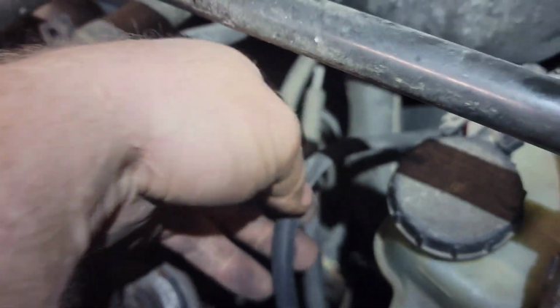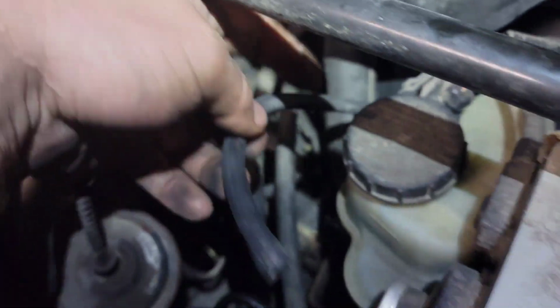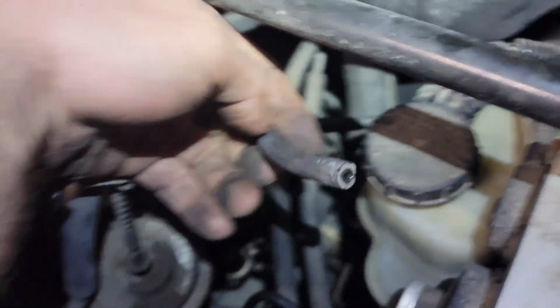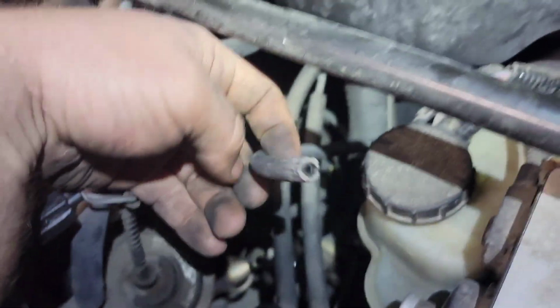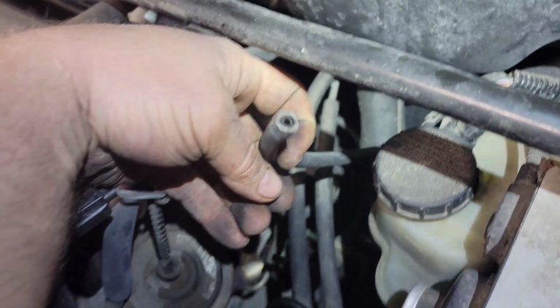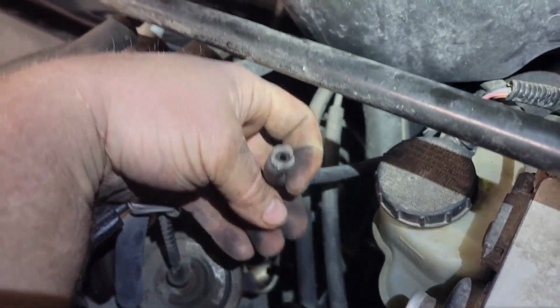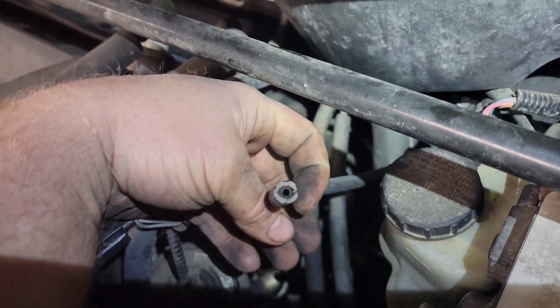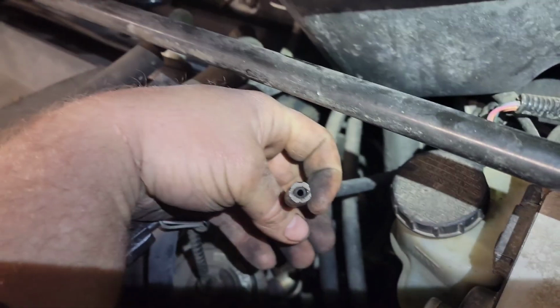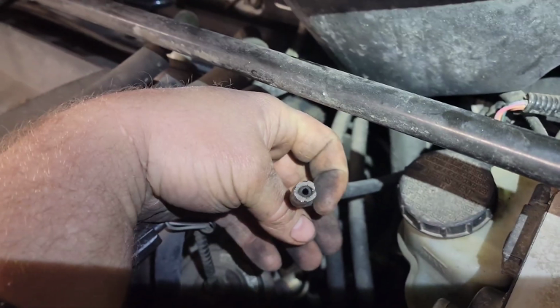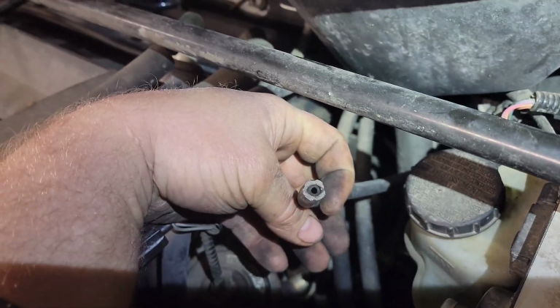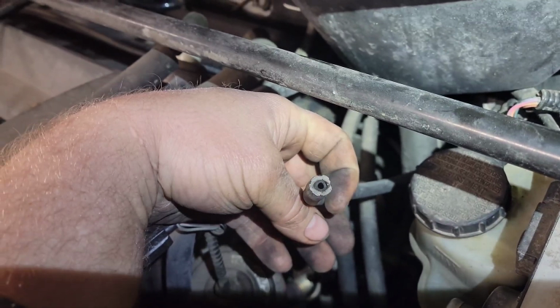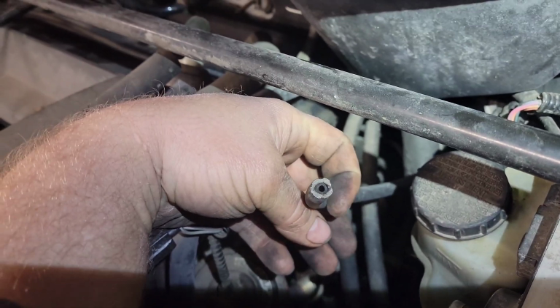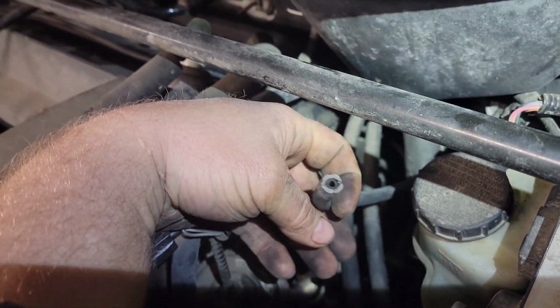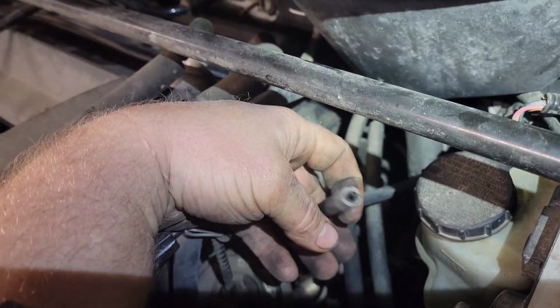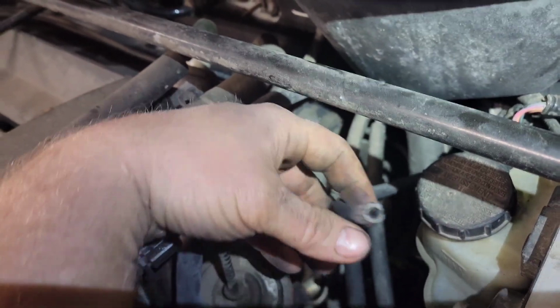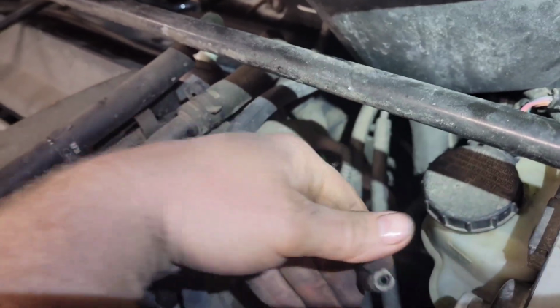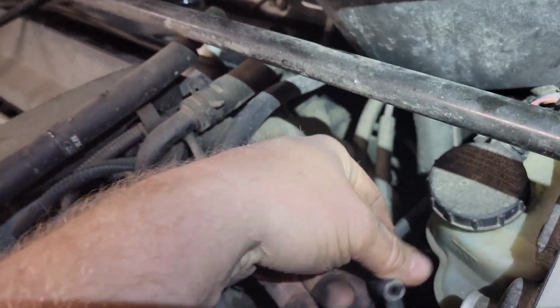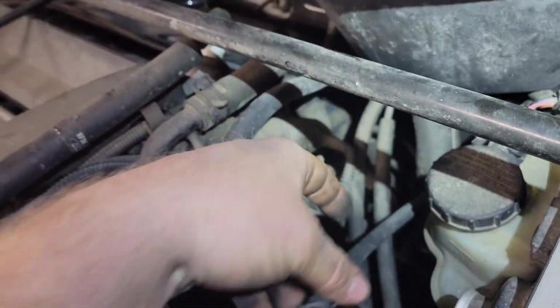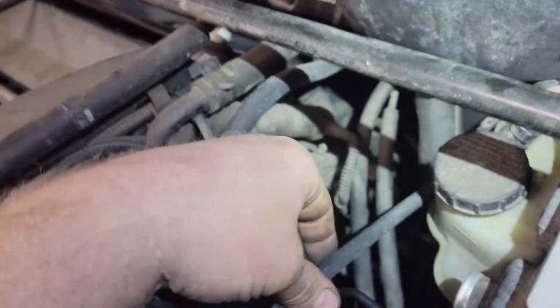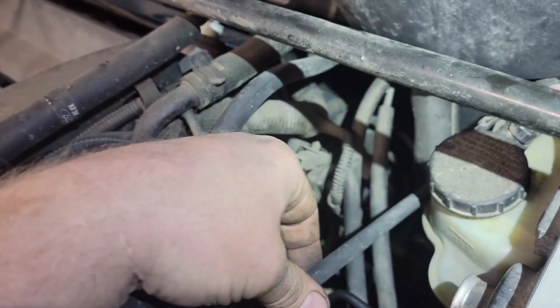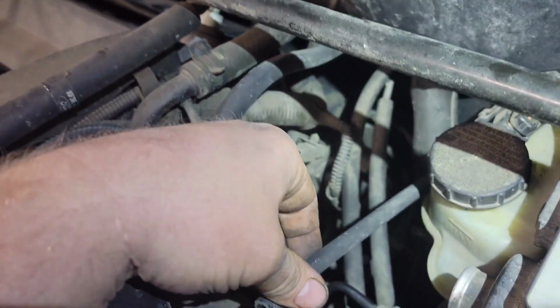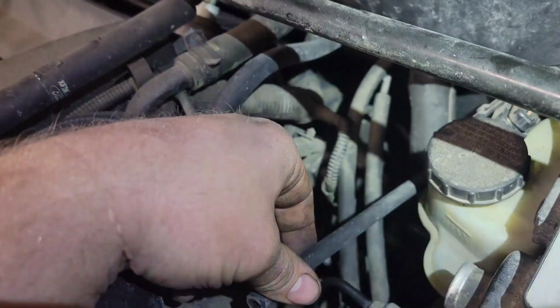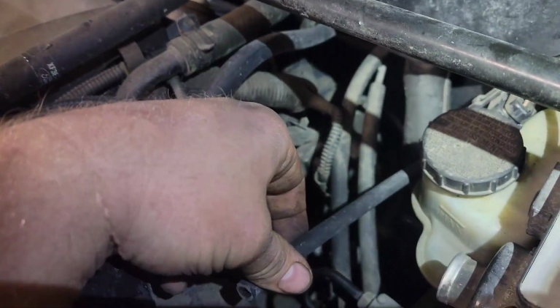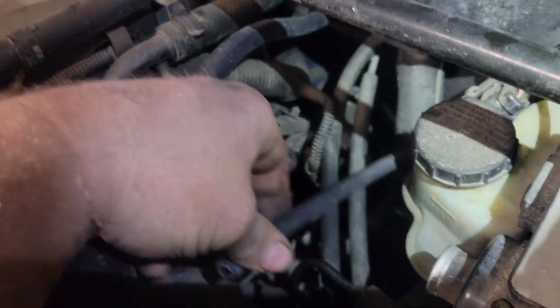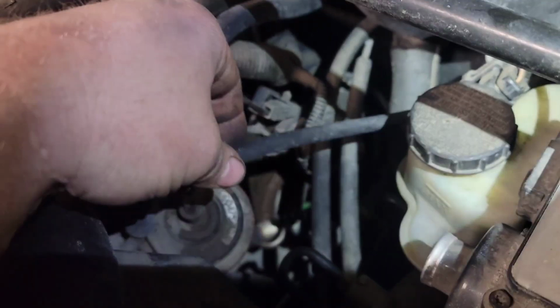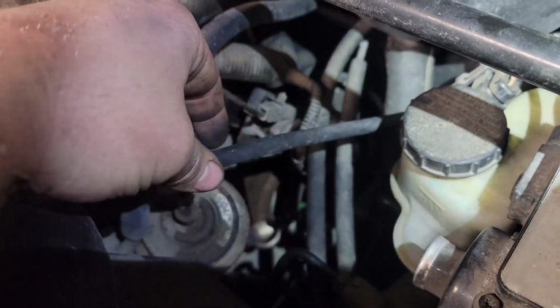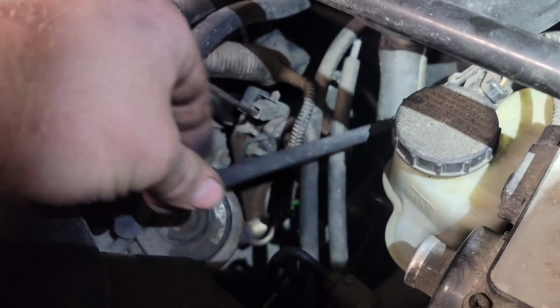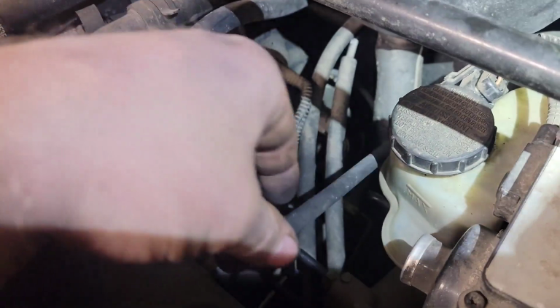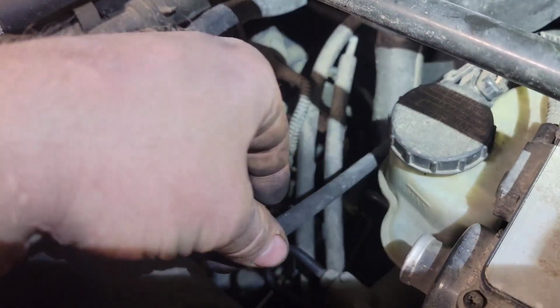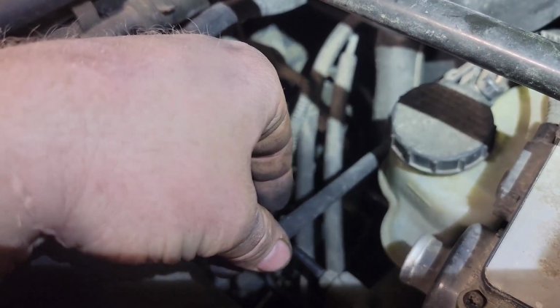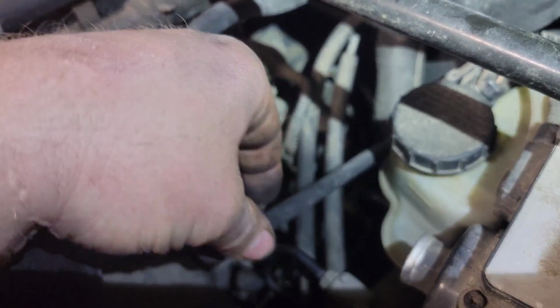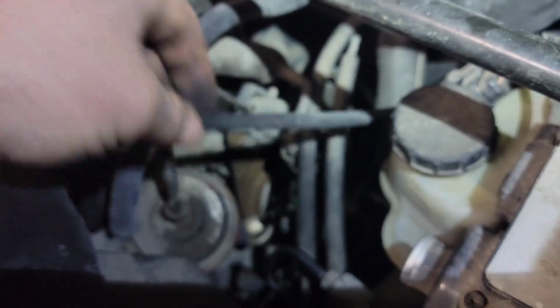I pull the line and realize there's a vacuum line that's supposed to be attached to something, and there's a plastic nipple broke off in it.